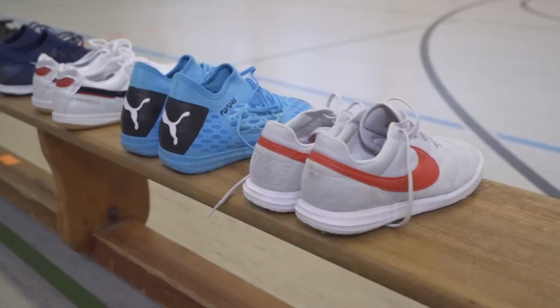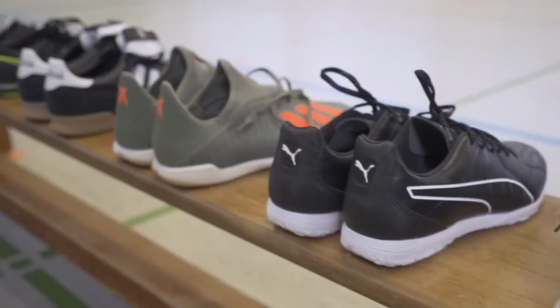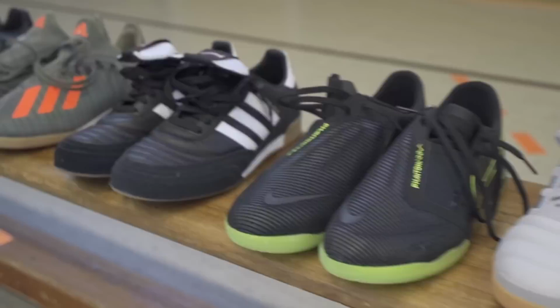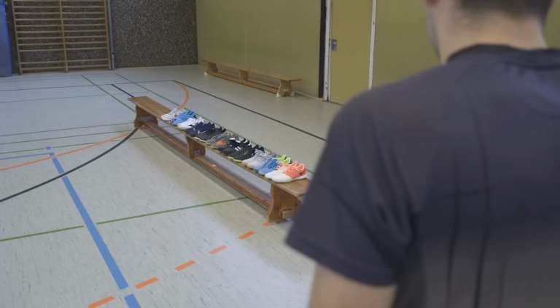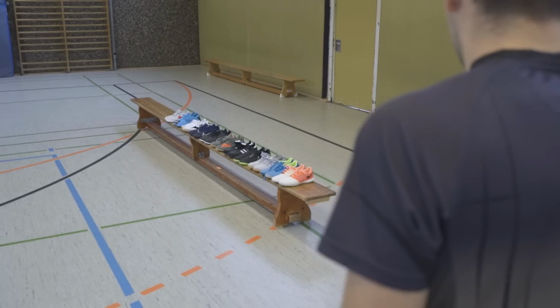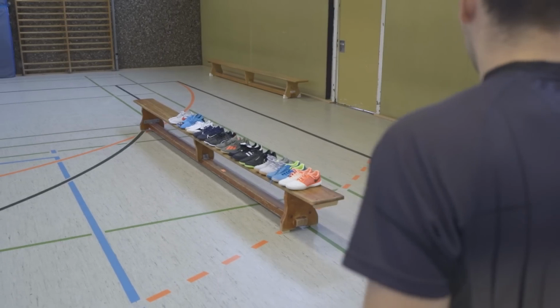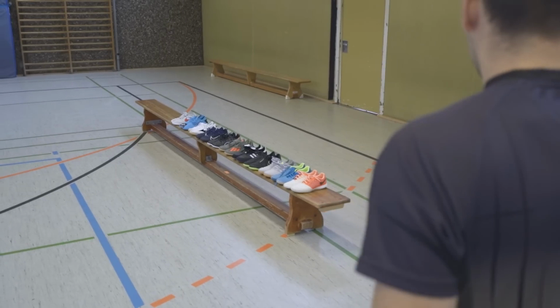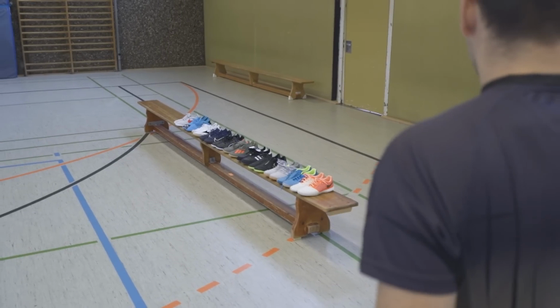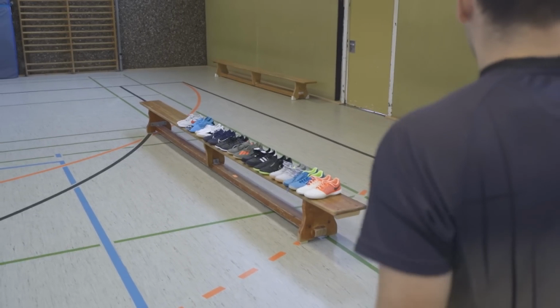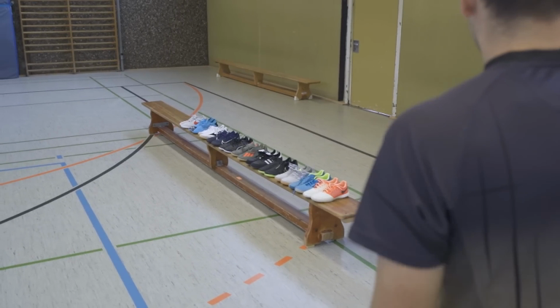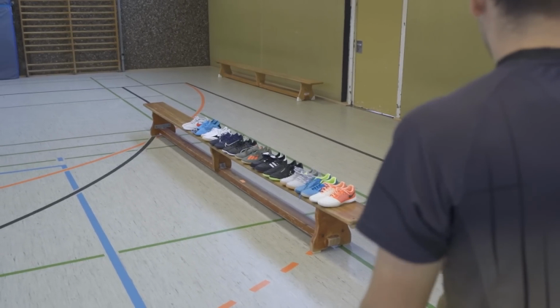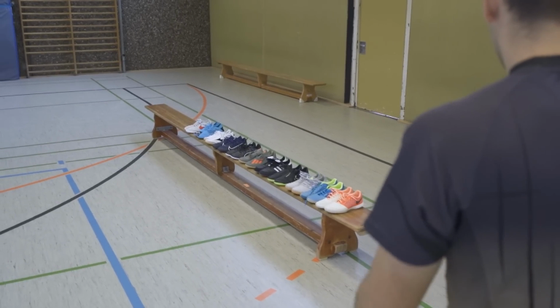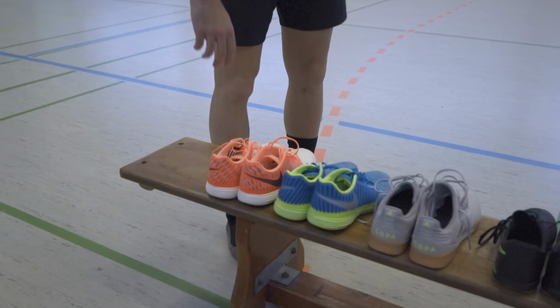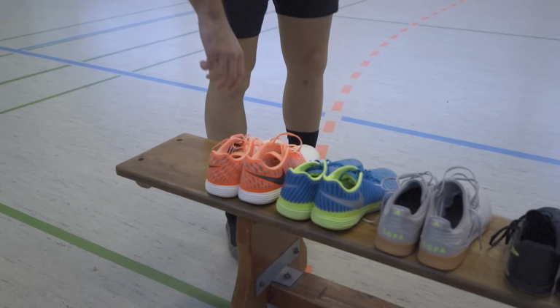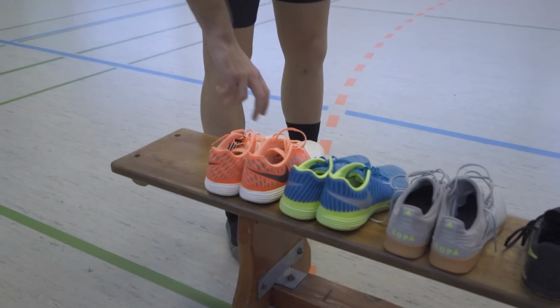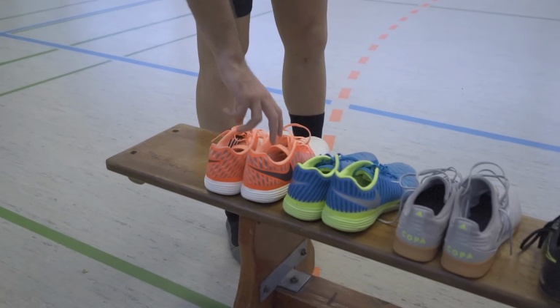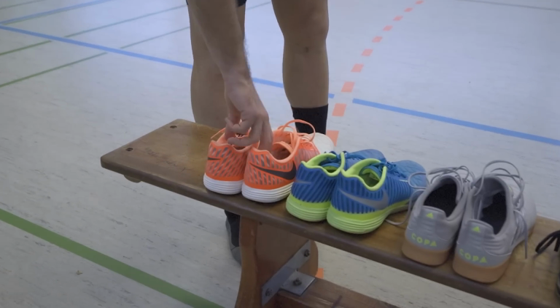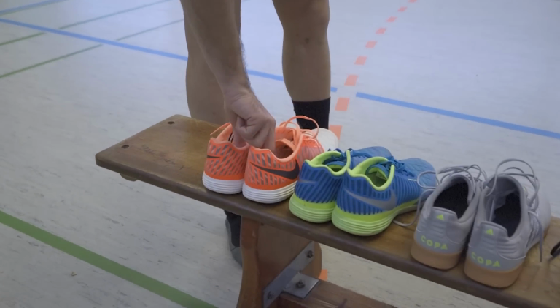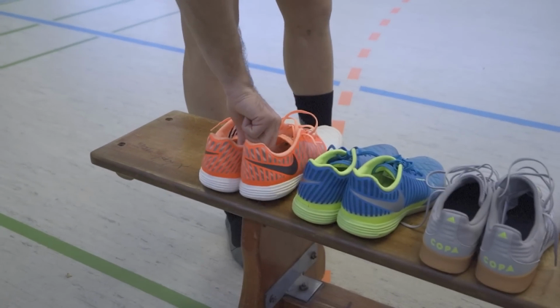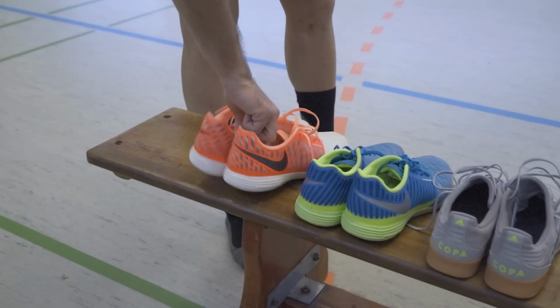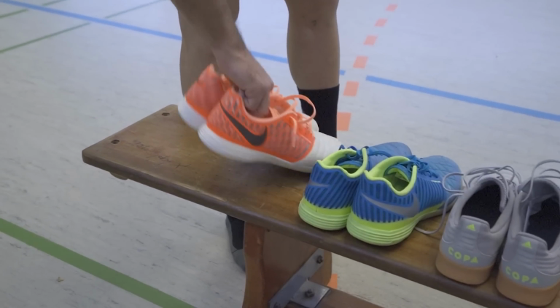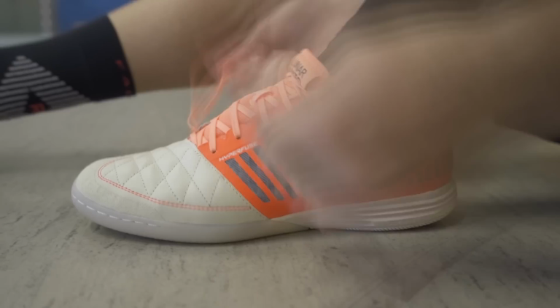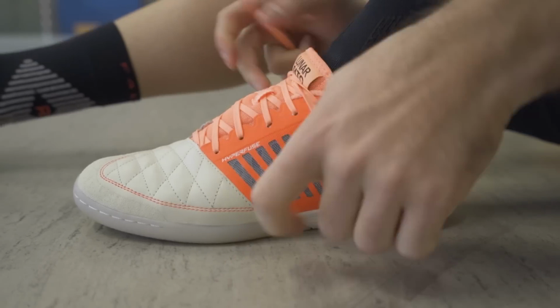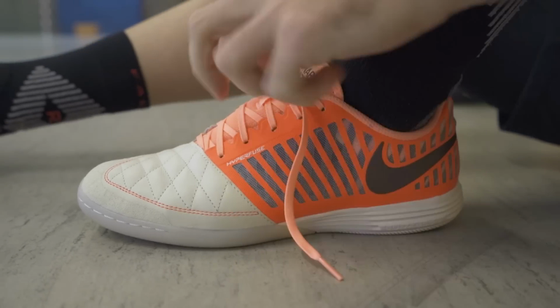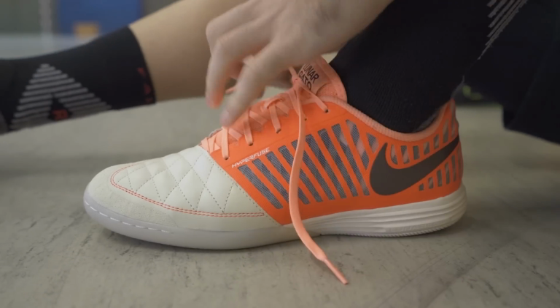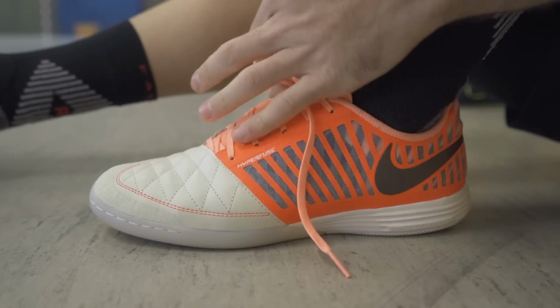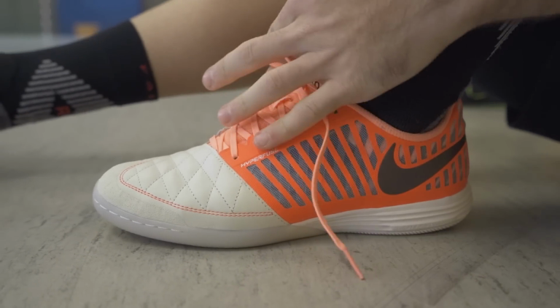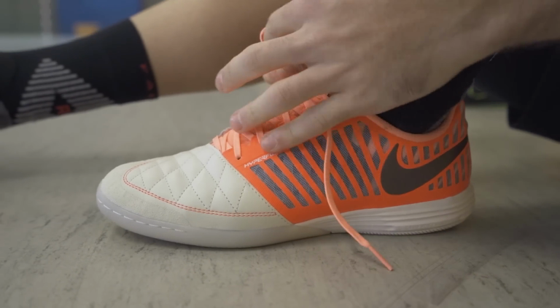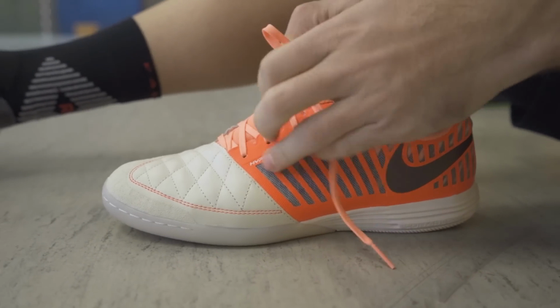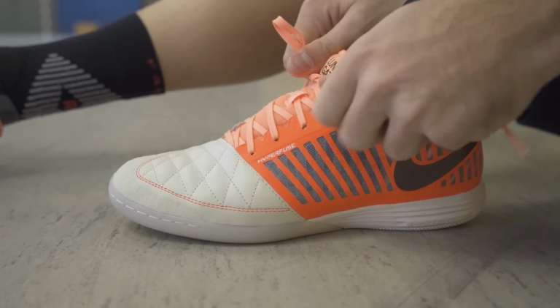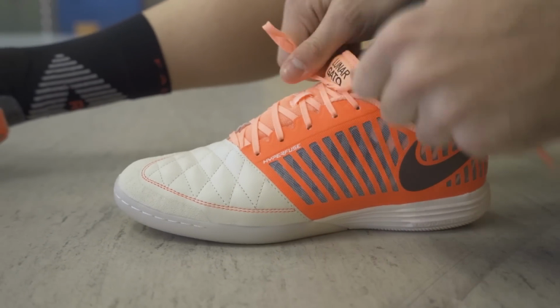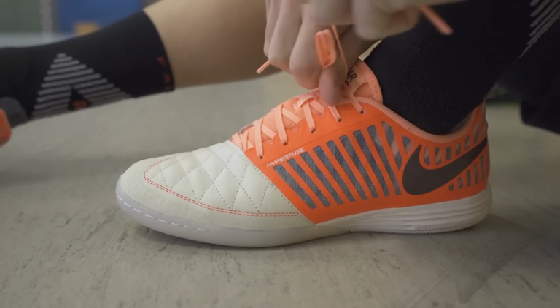Bleibt auf jeden Fall bis zum Ende des Videos, denn dort verlosen wir insgesamt drei Paar Schuhe. Und jetzt legen wir los.